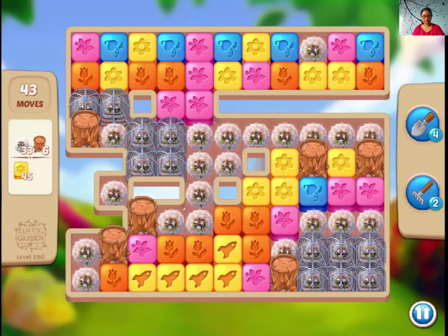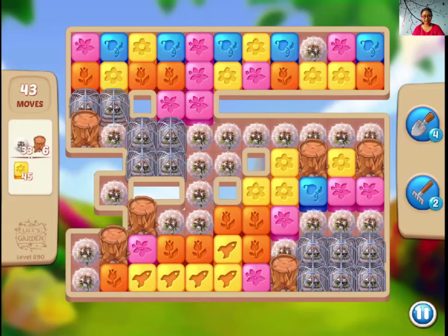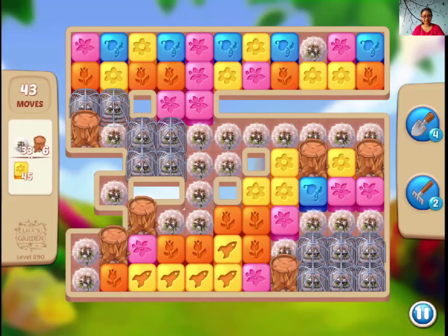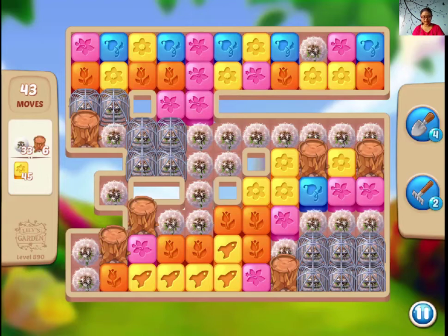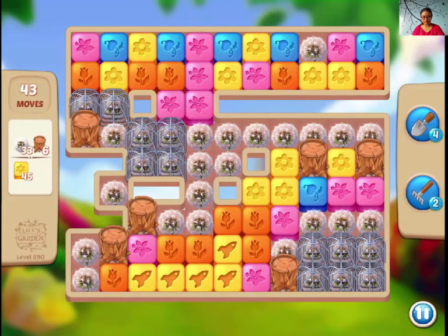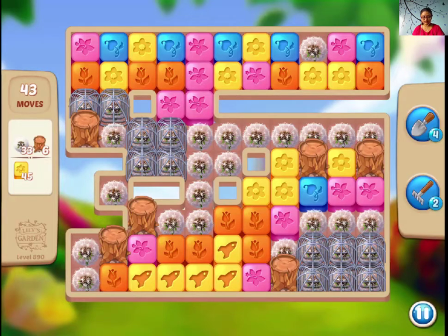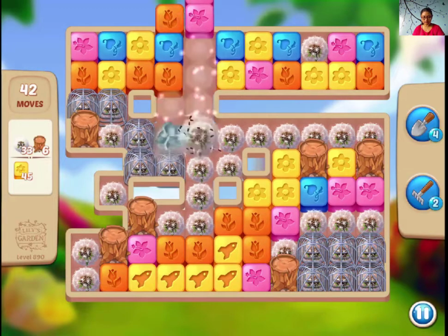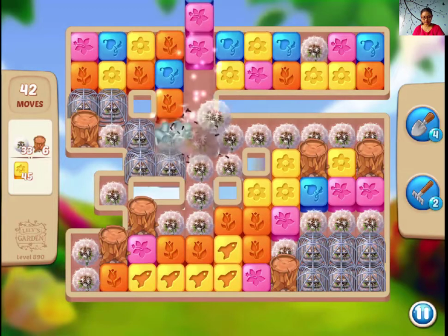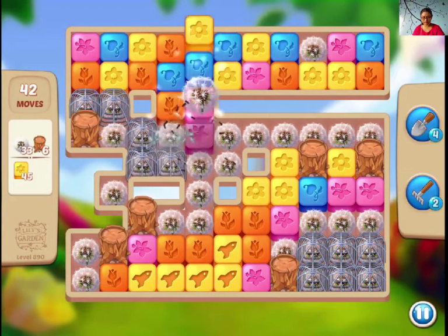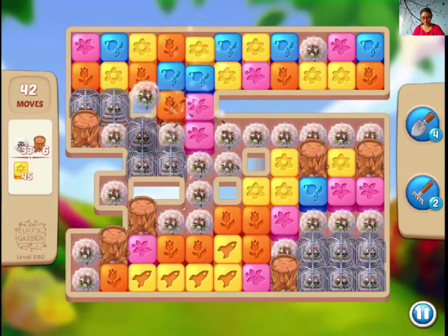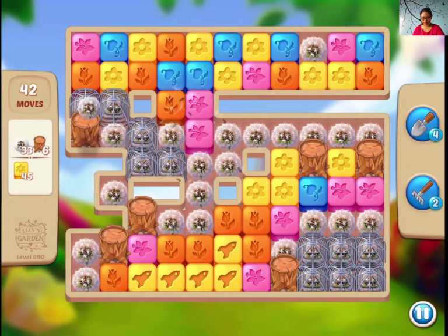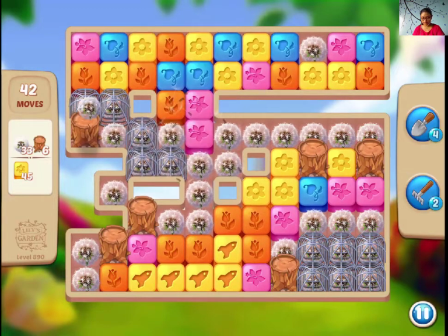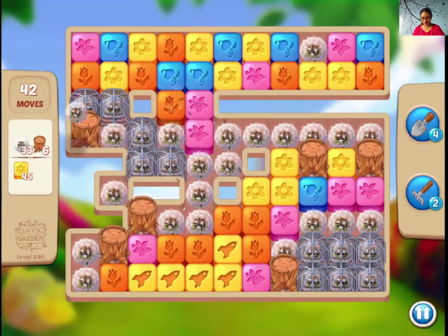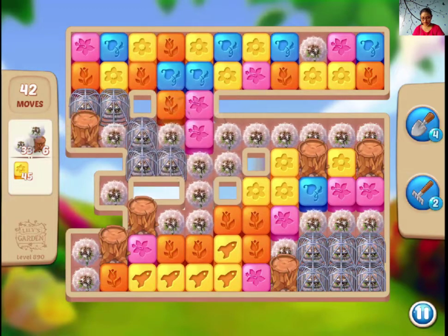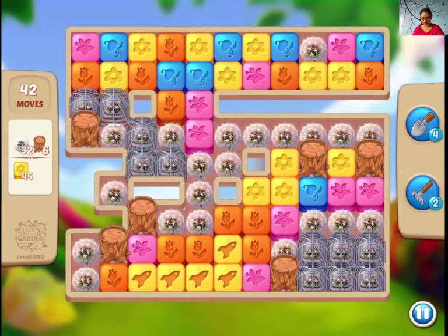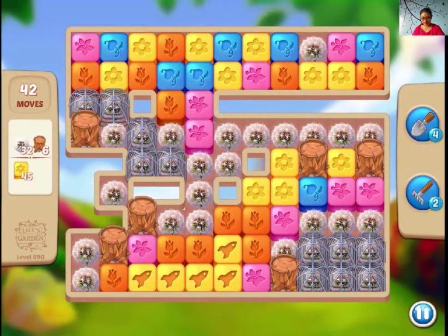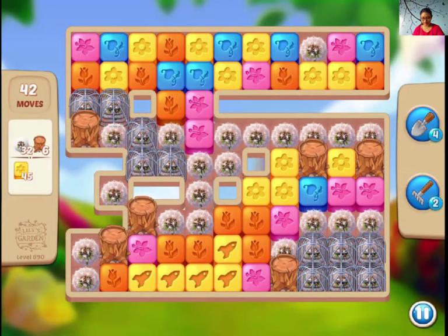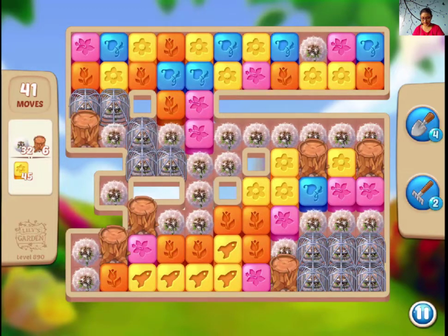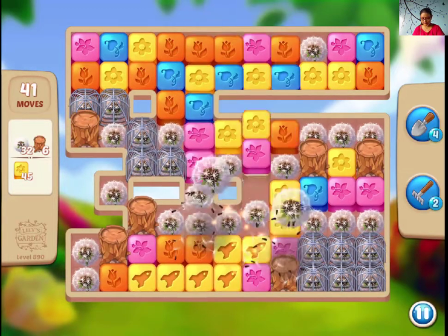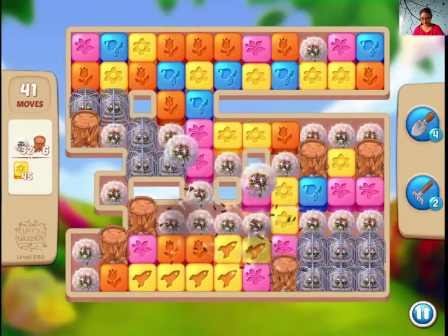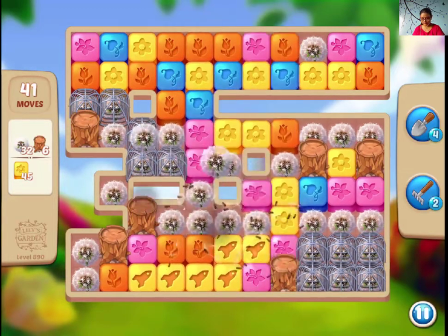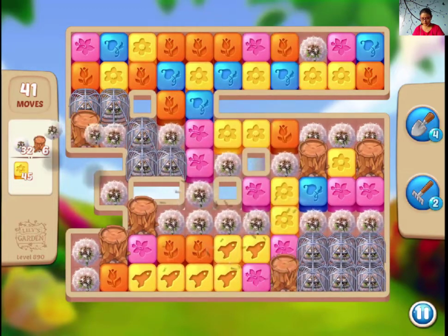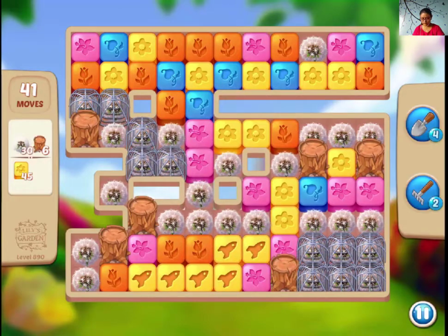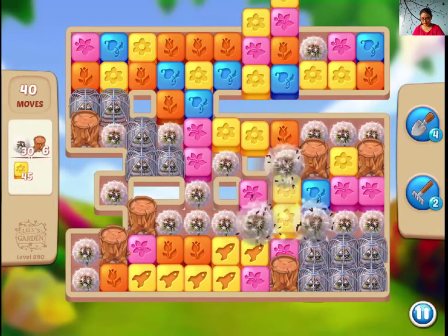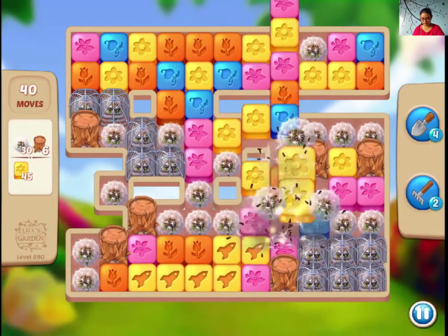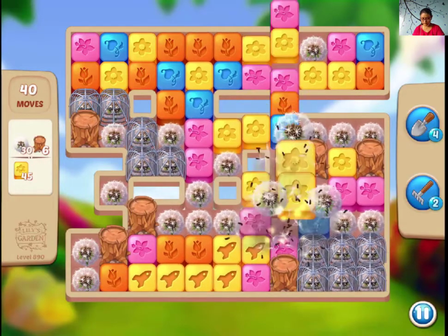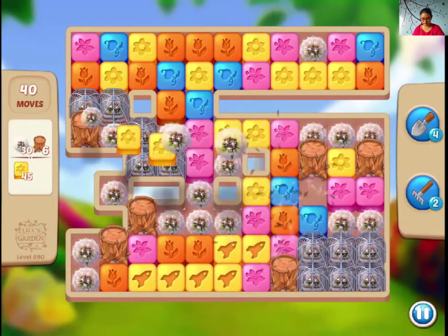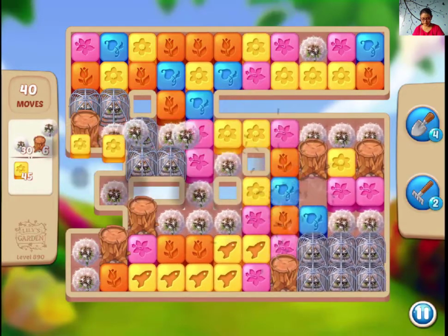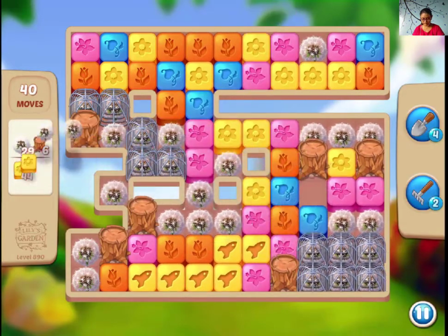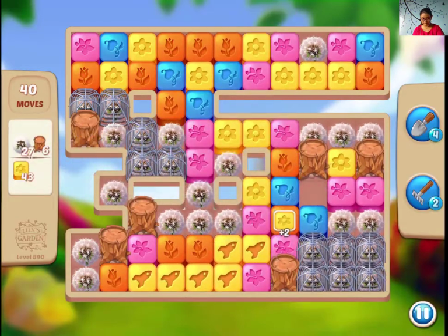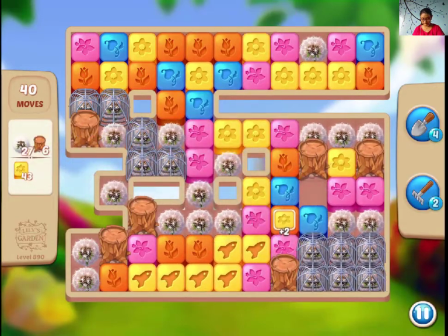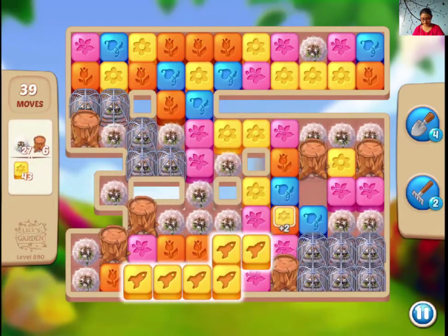Hi guys, this is a little bit of an introduction to this garden. I'm going to have a super play.